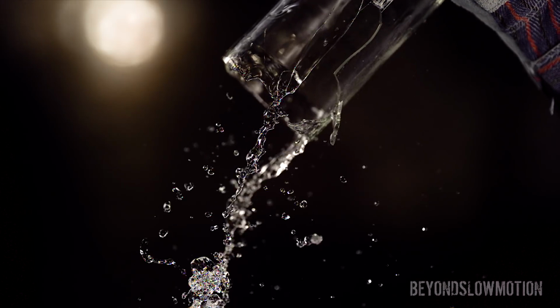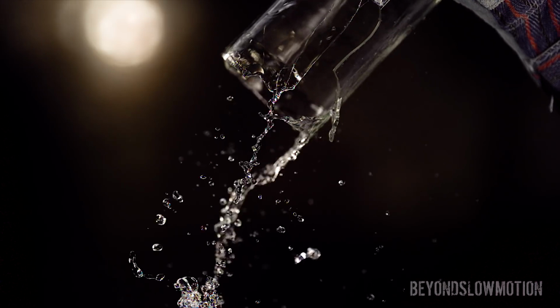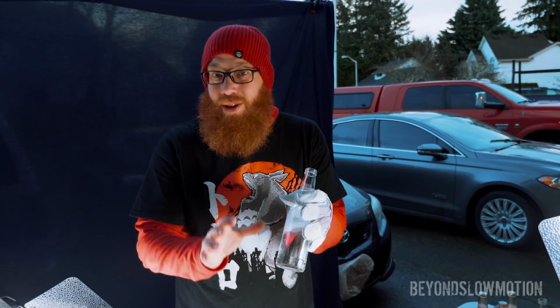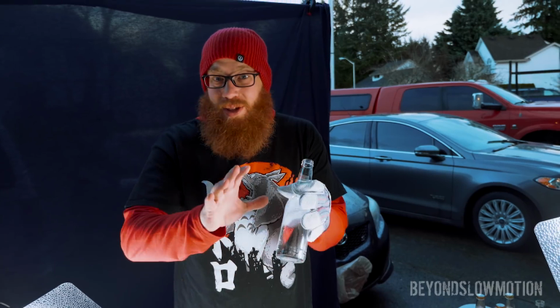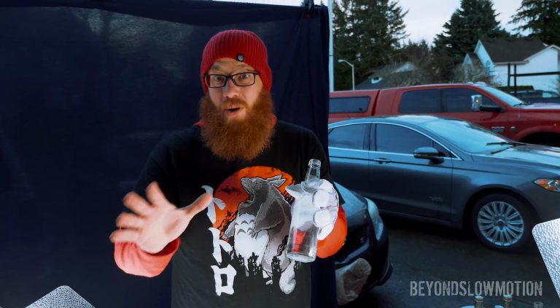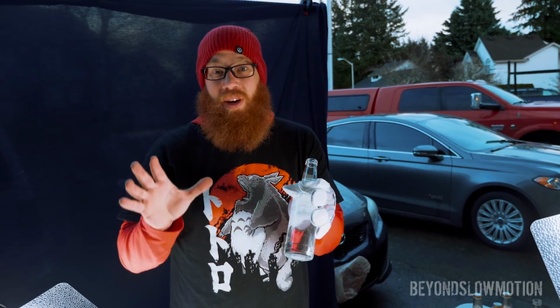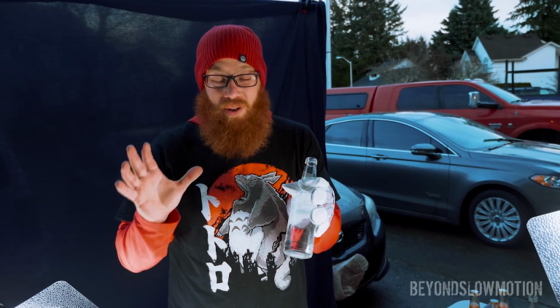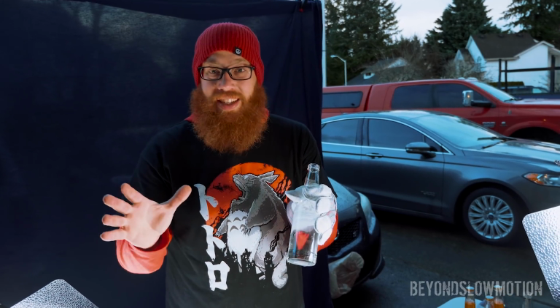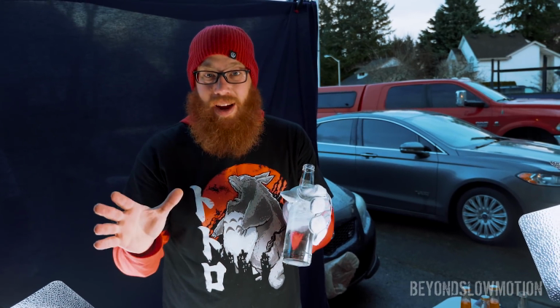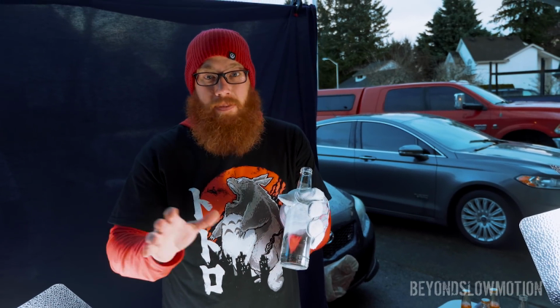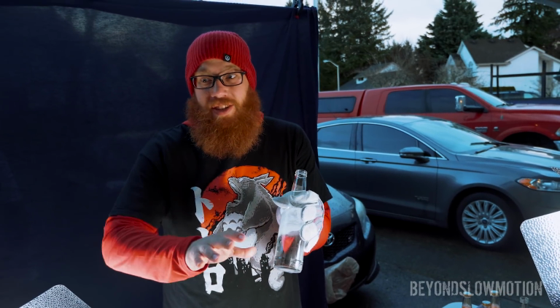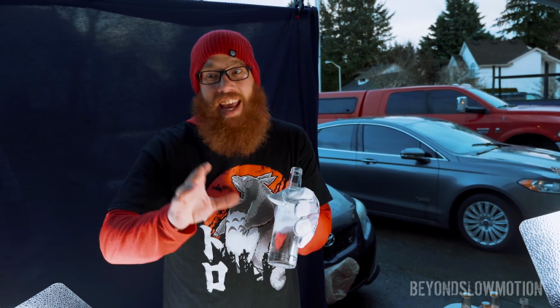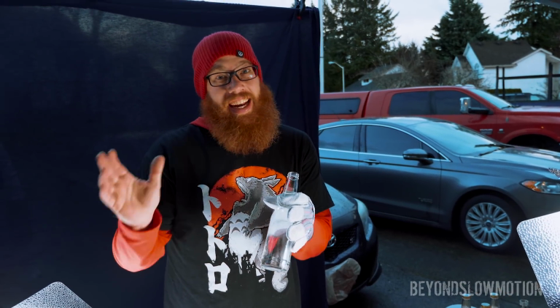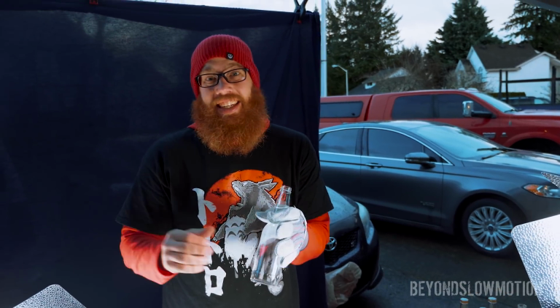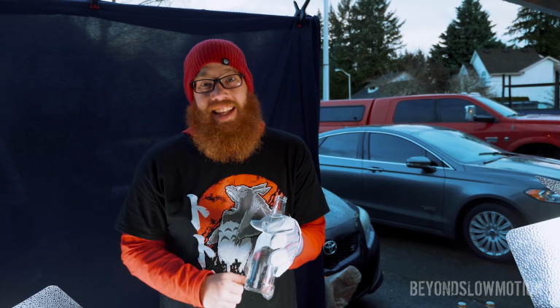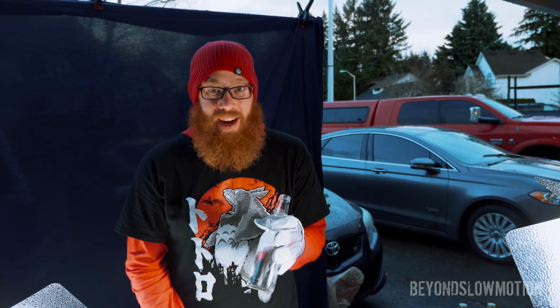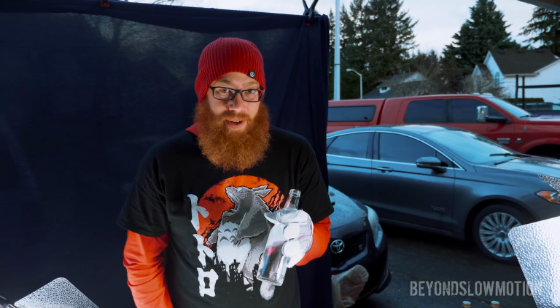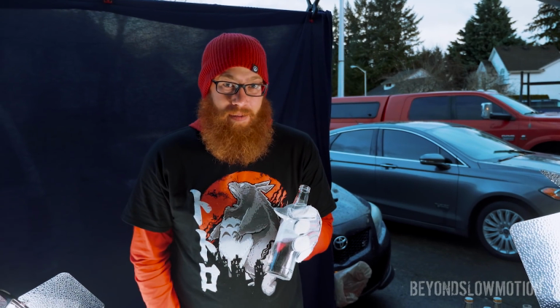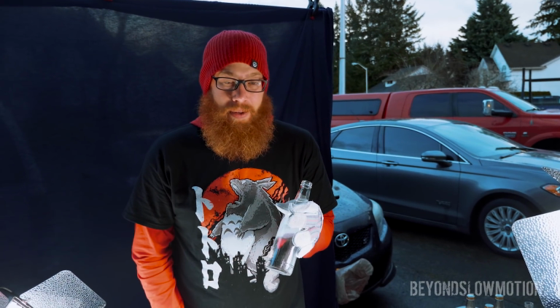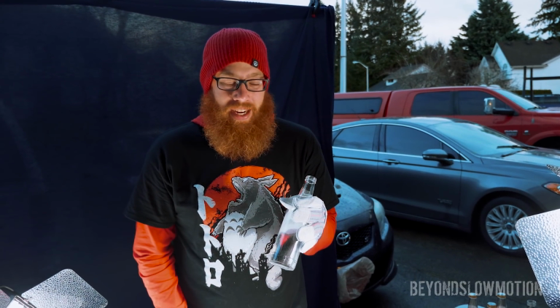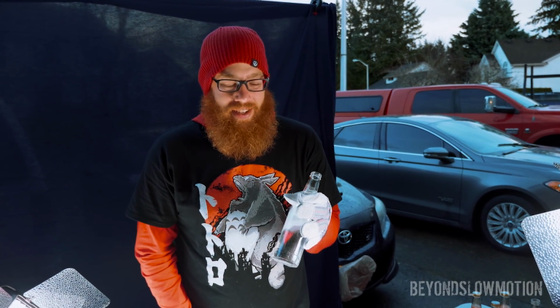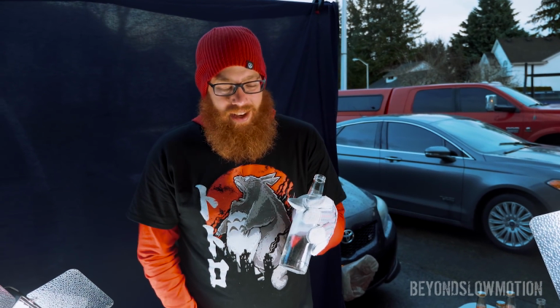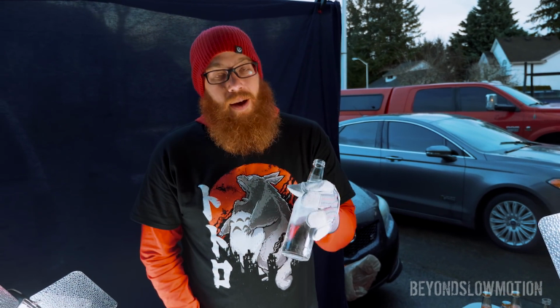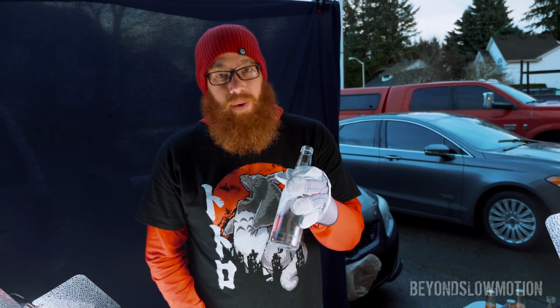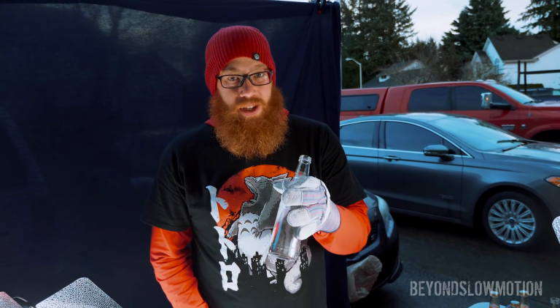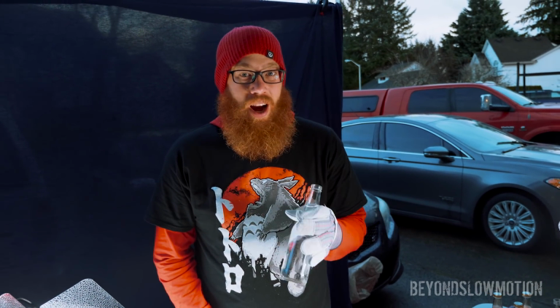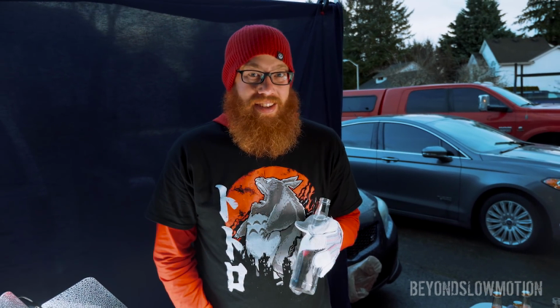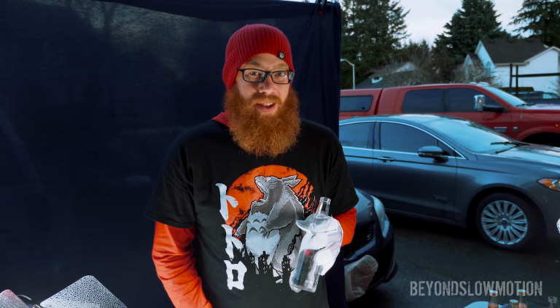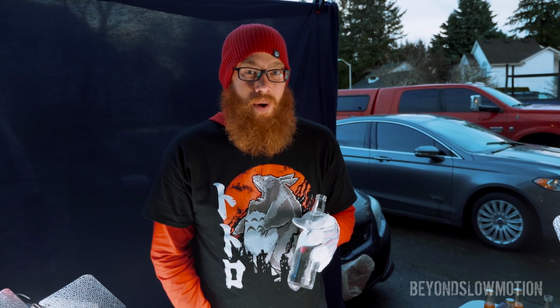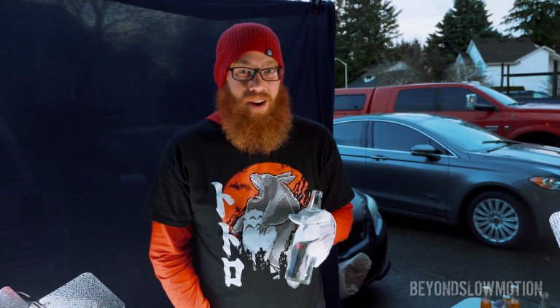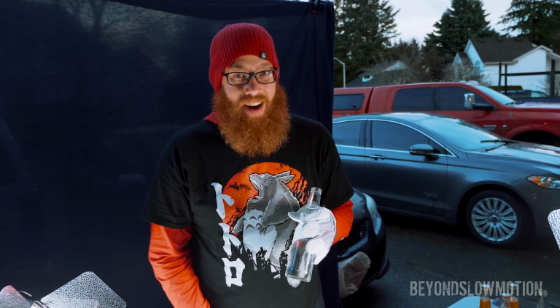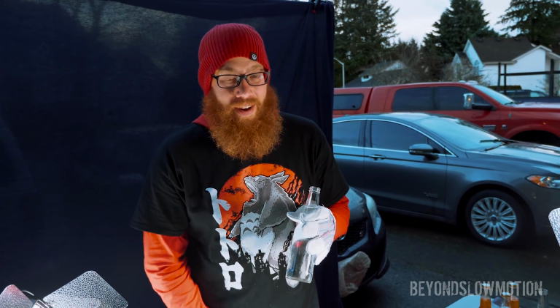Looks so crazy, right? Especially at 18,000 frames per second. We're gonna try this in the water right now.